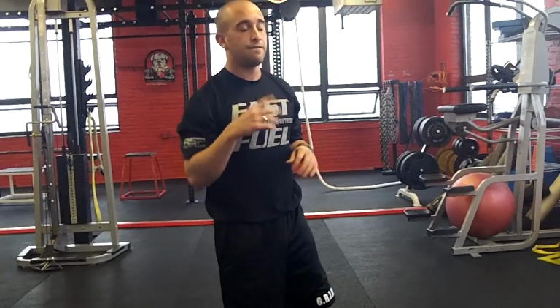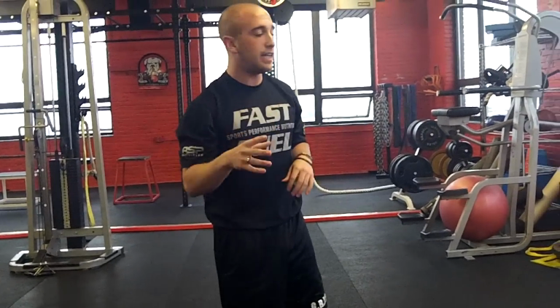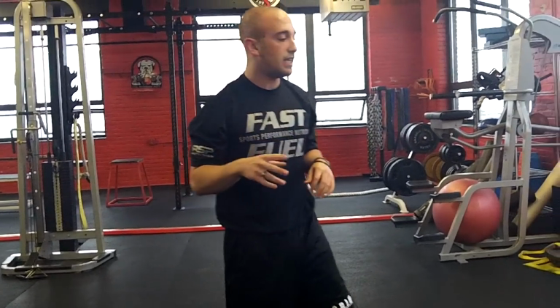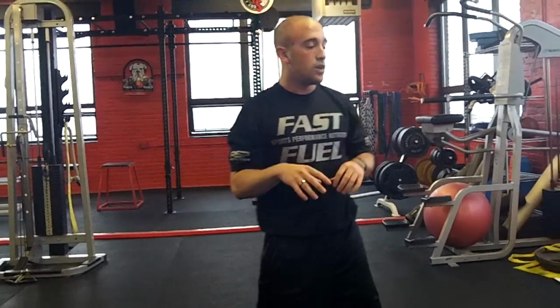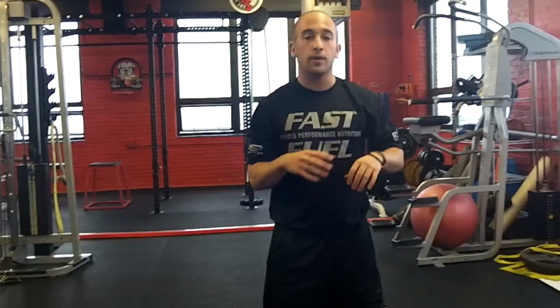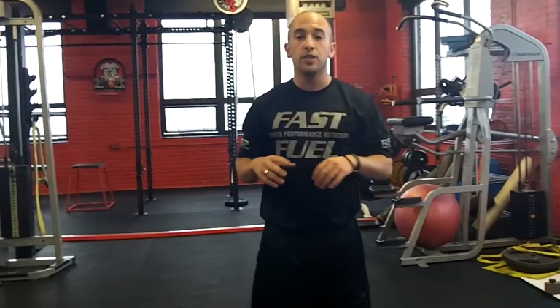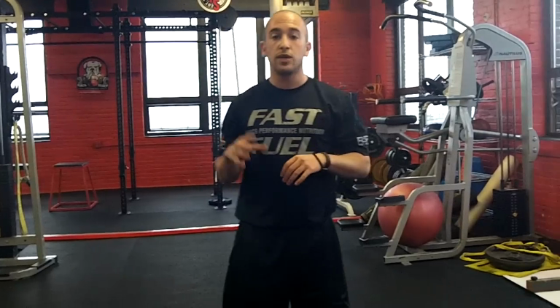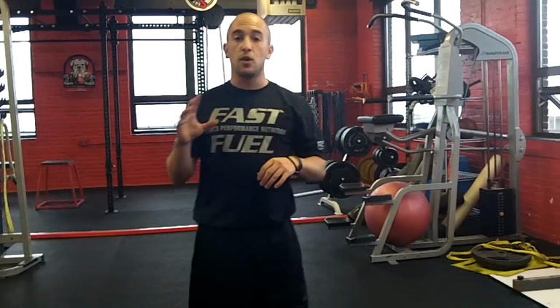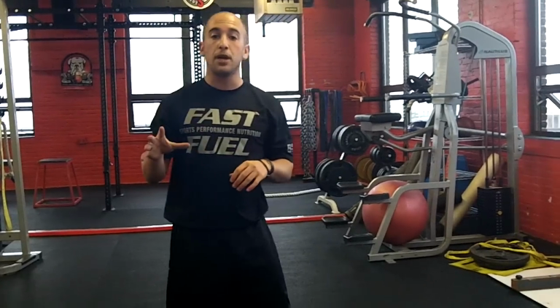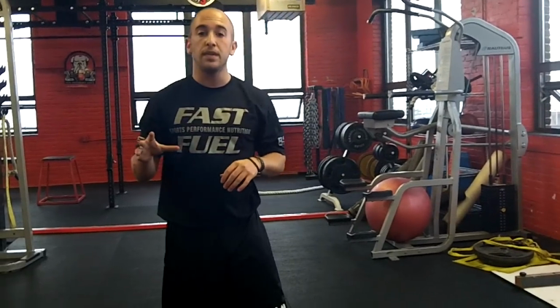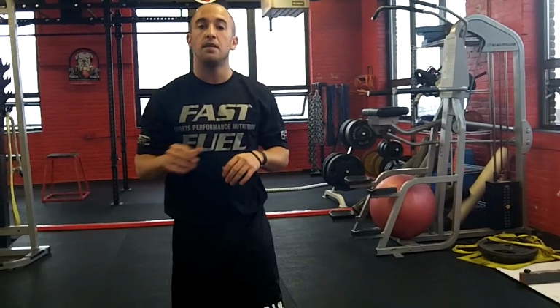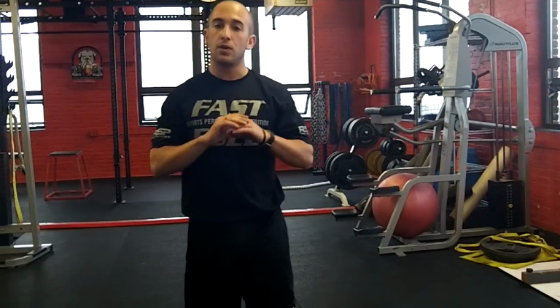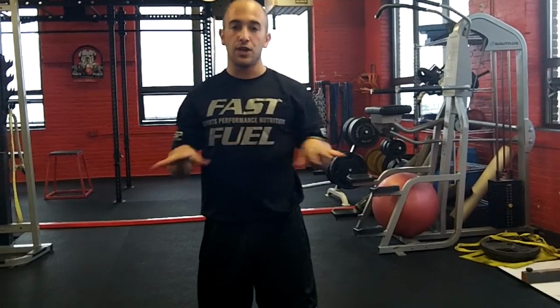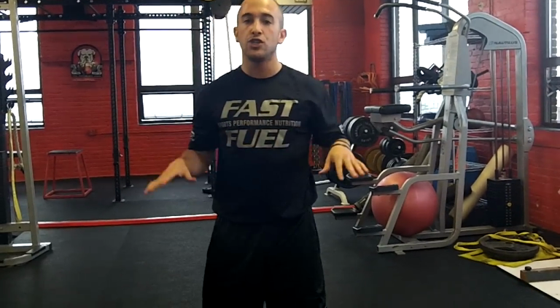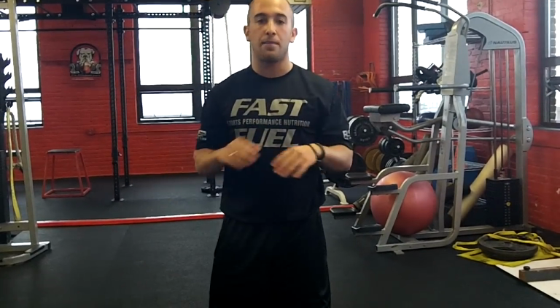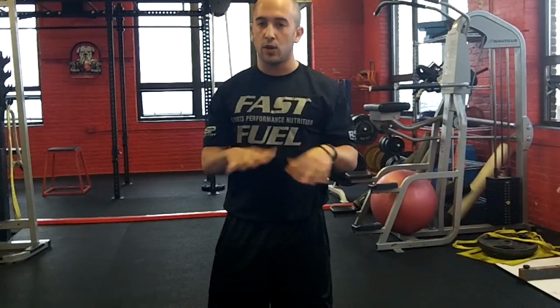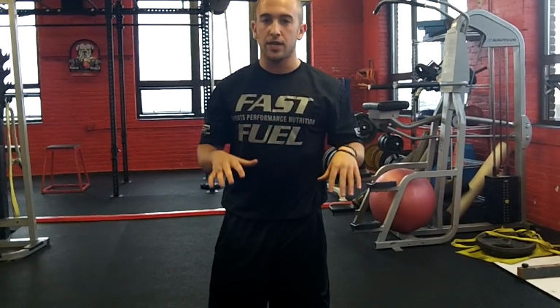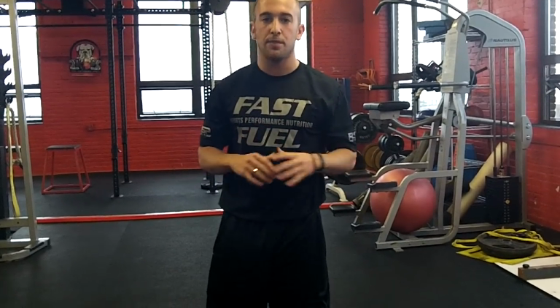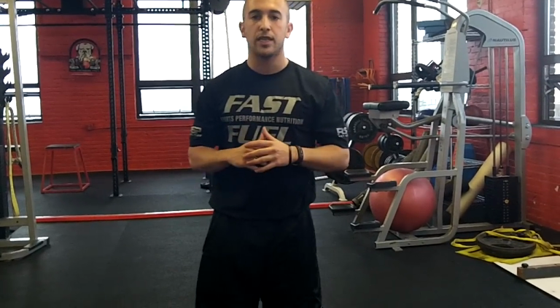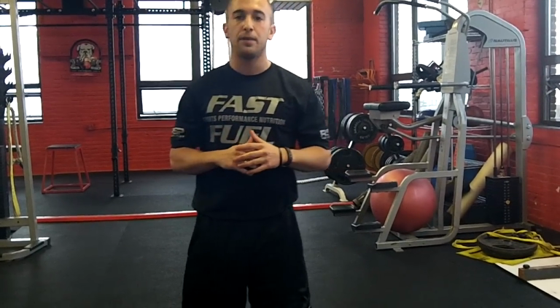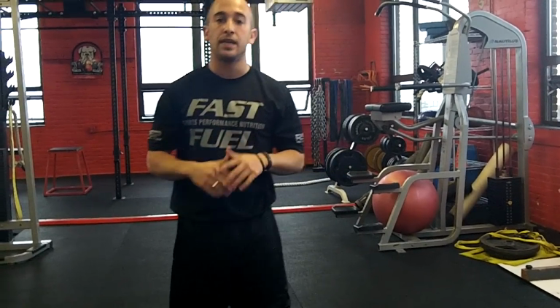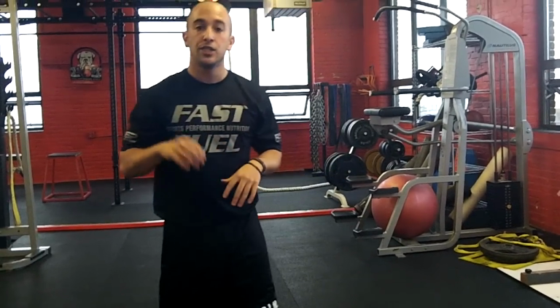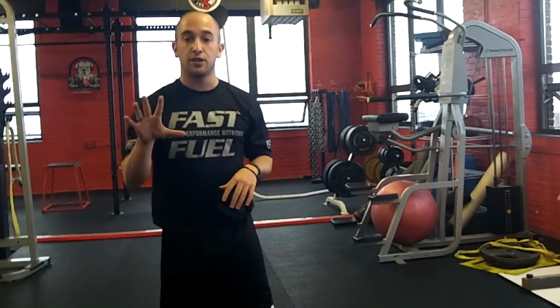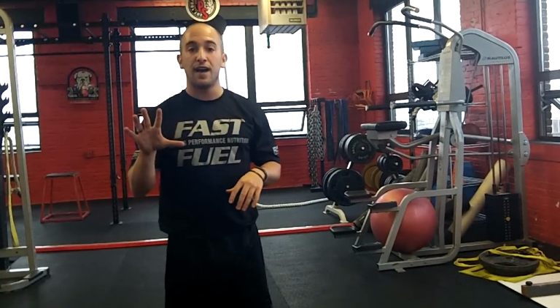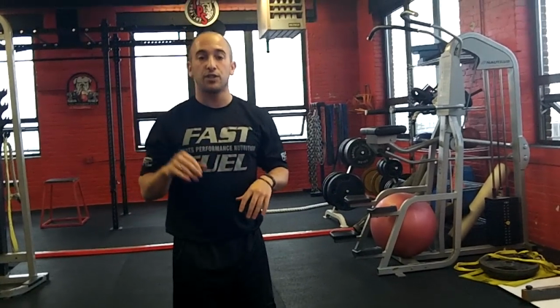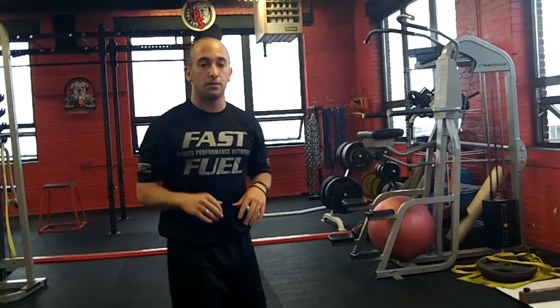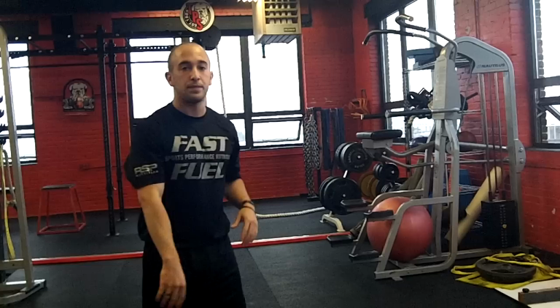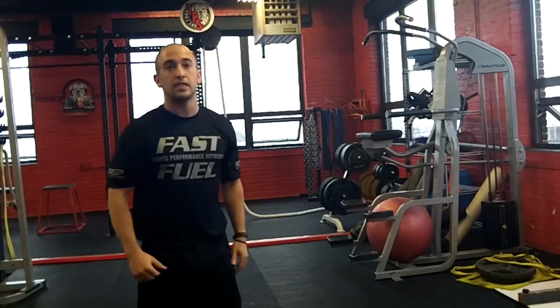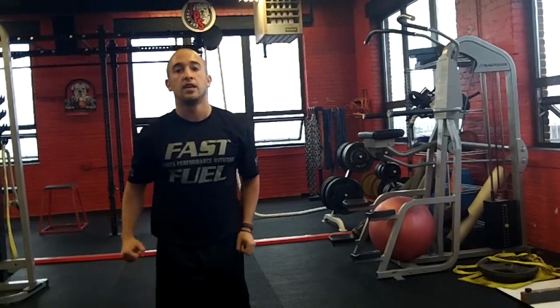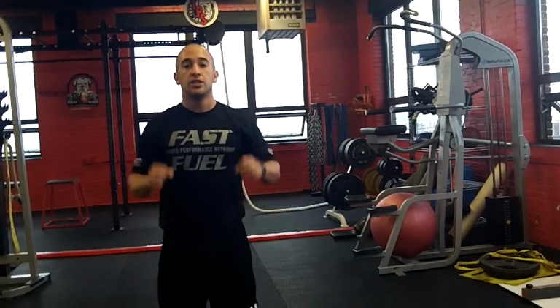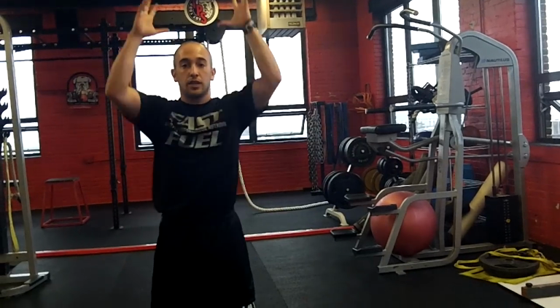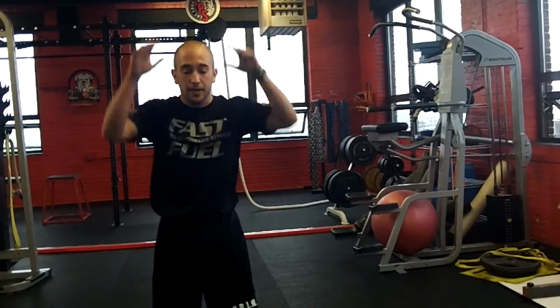And then finally, what we're going to do is a burpee, but with no jump. I don't want you jumping on the burpee. So you're going to do five total burpees.